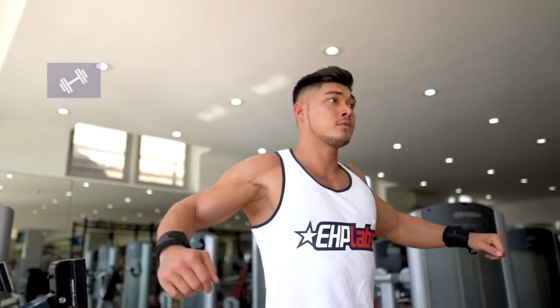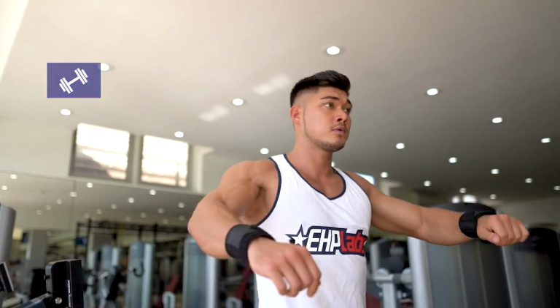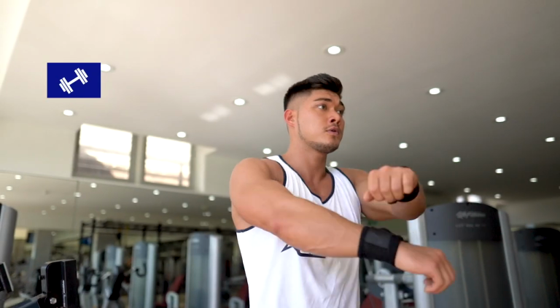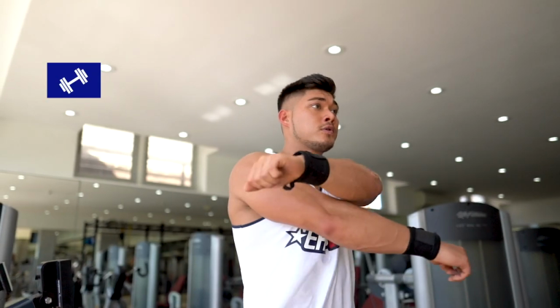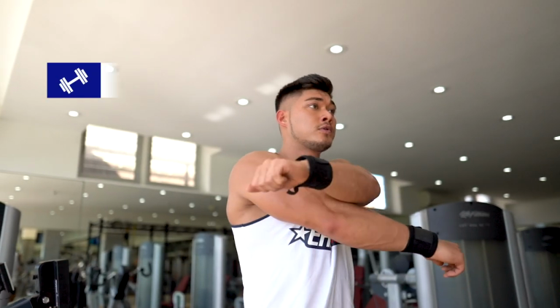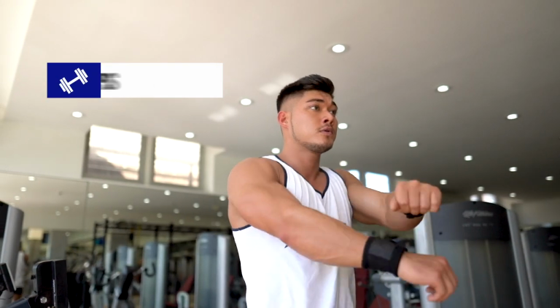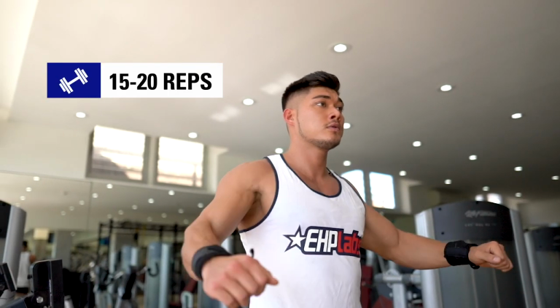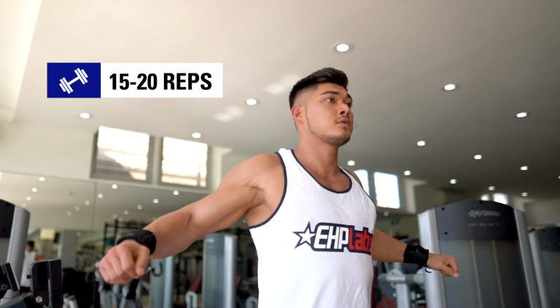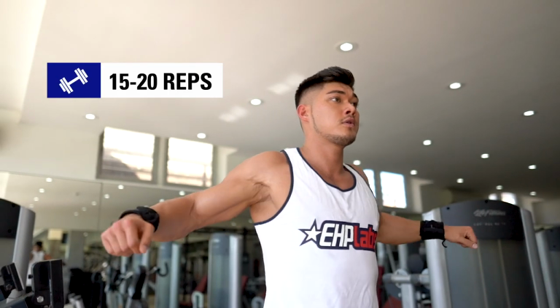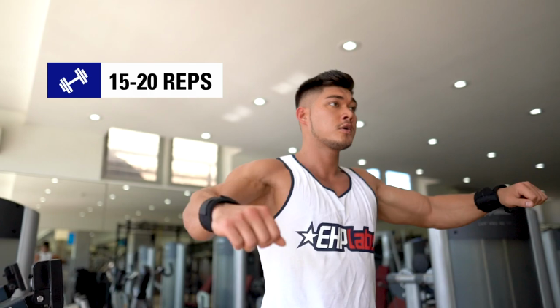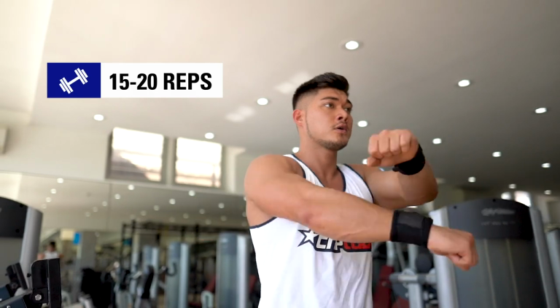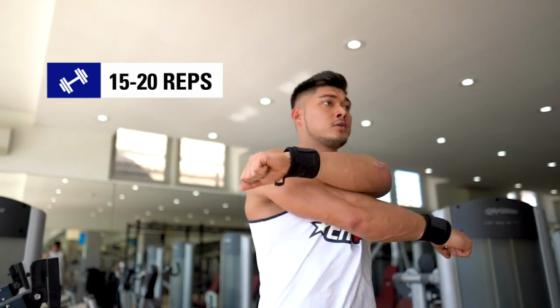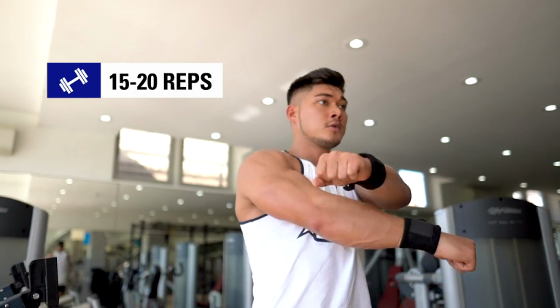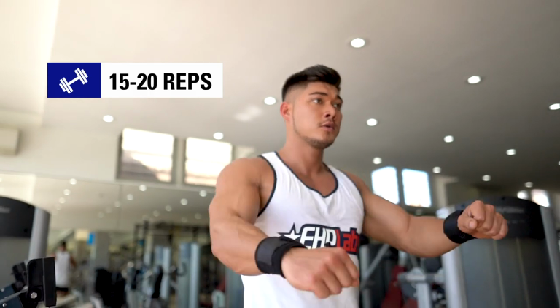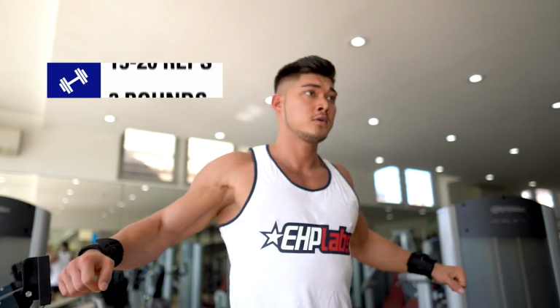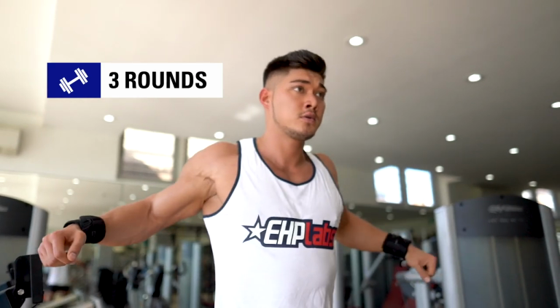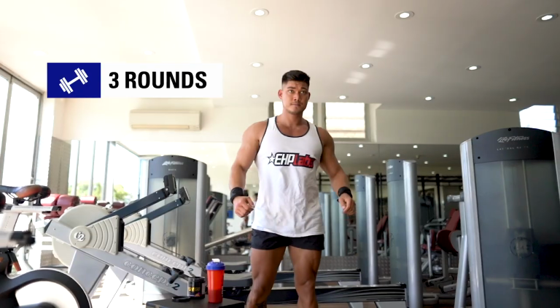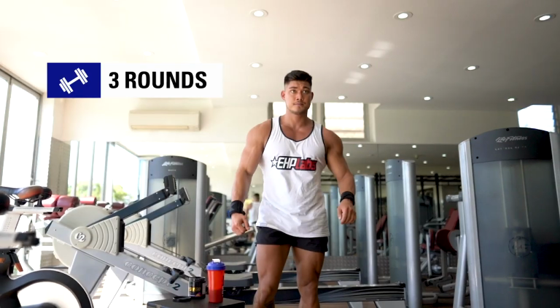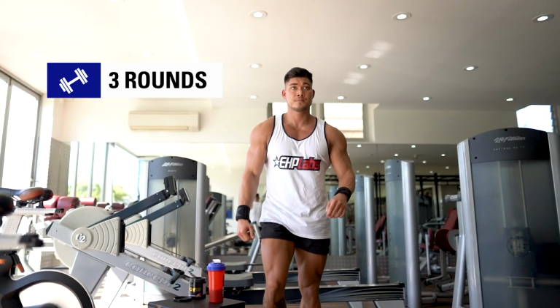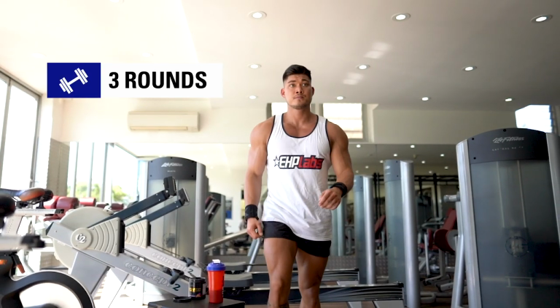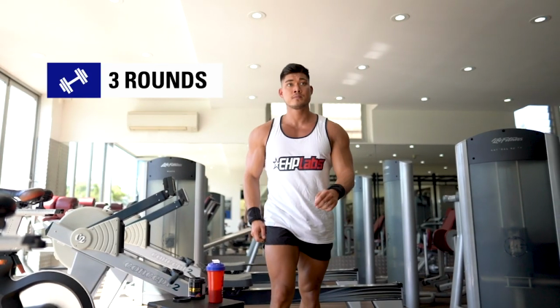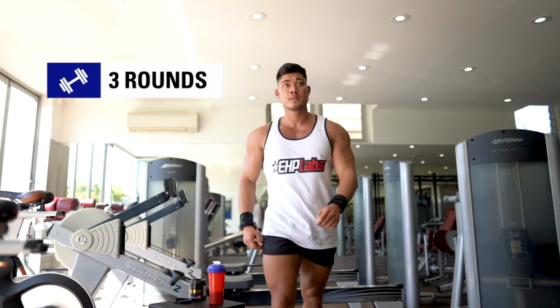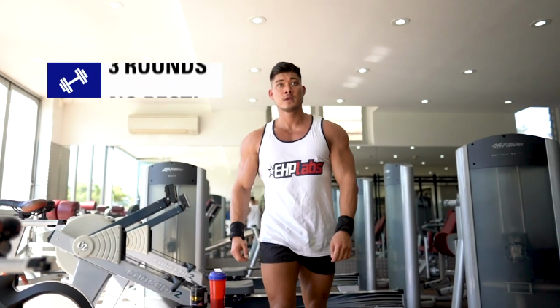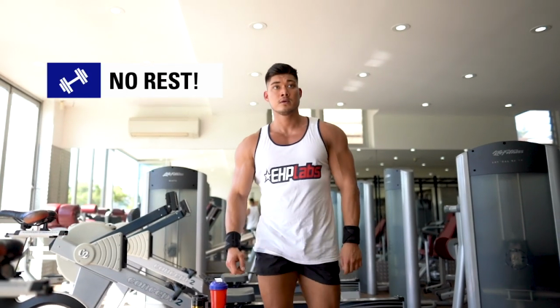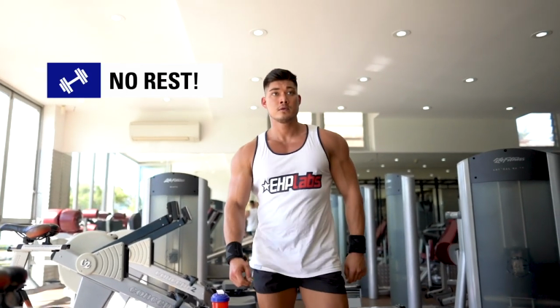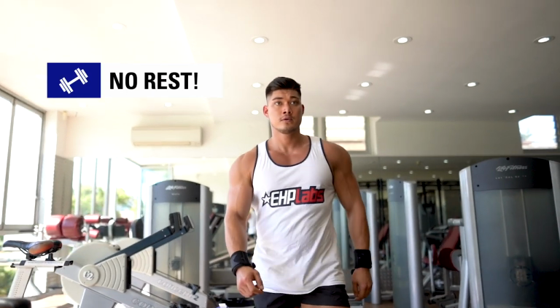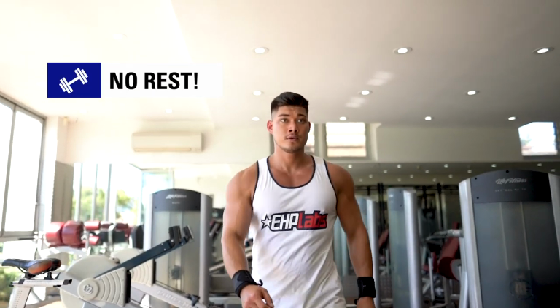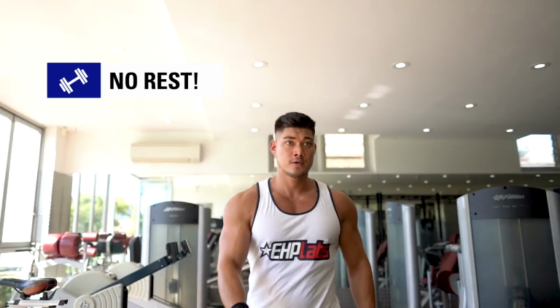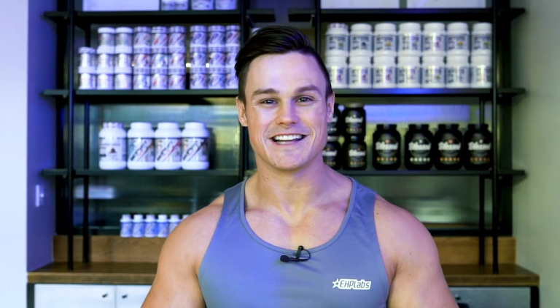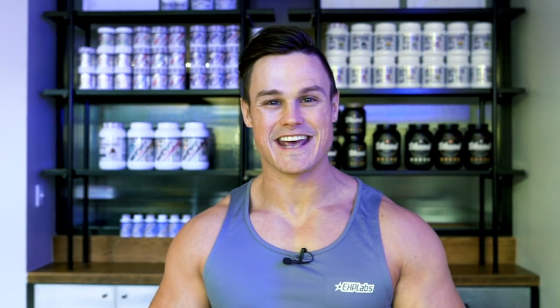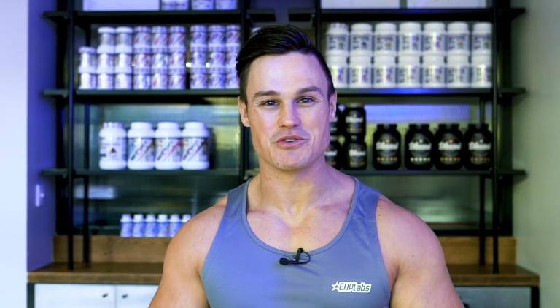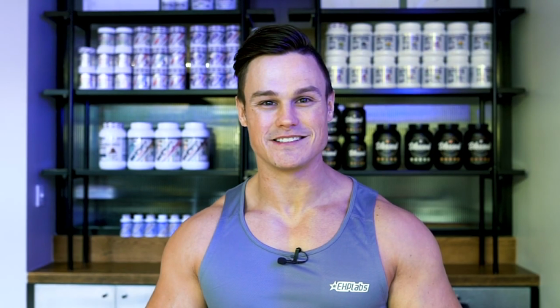We're going to go for 15 to 20 reps with each exercise for three rounds, no rest in between. Let's get into it.